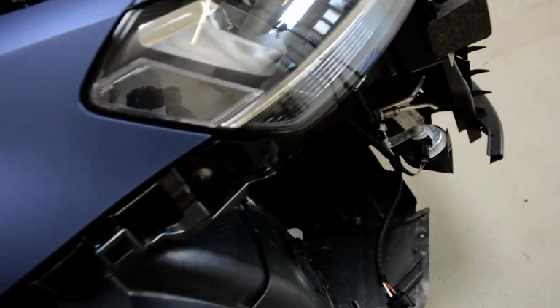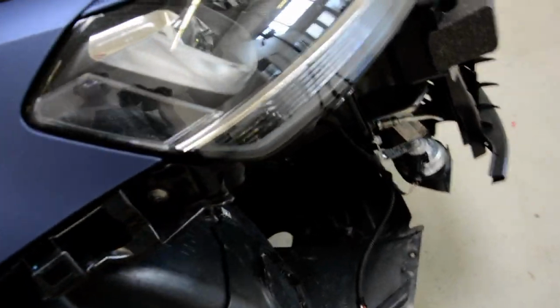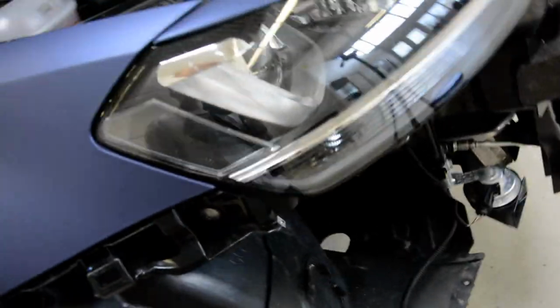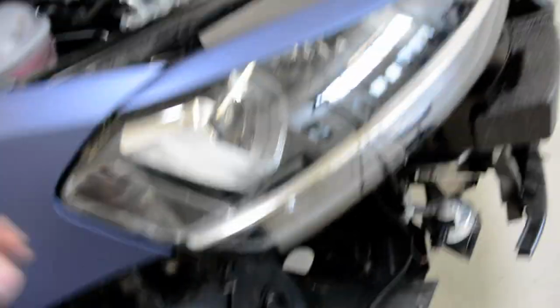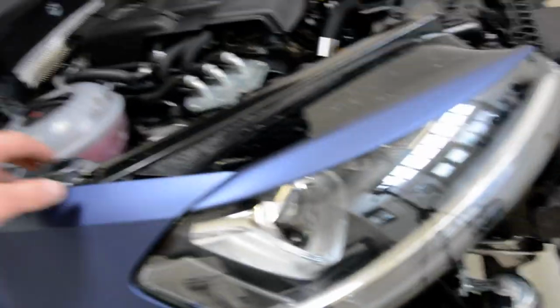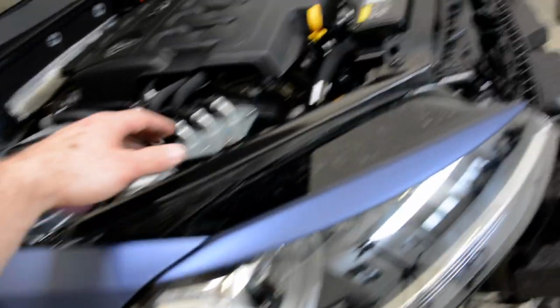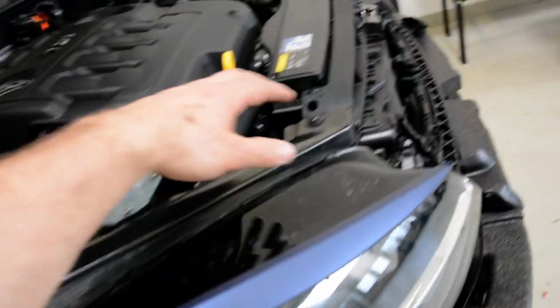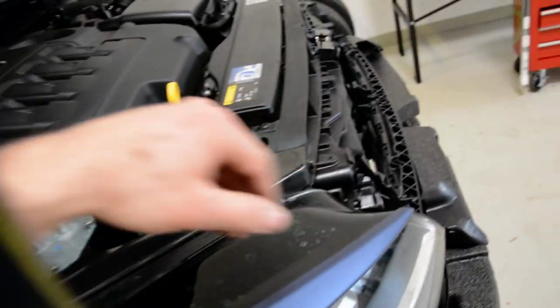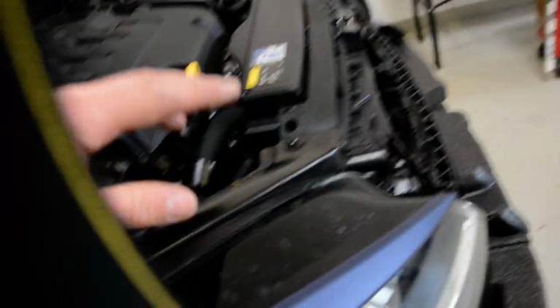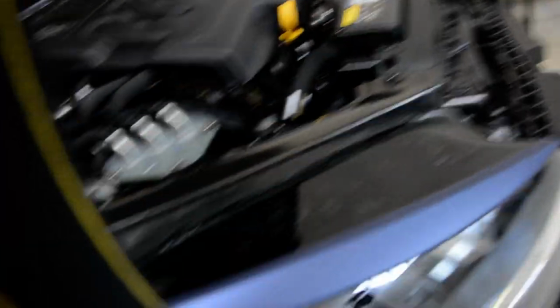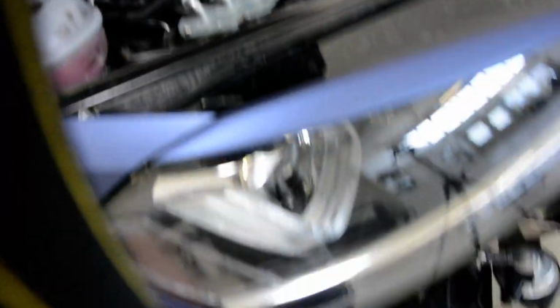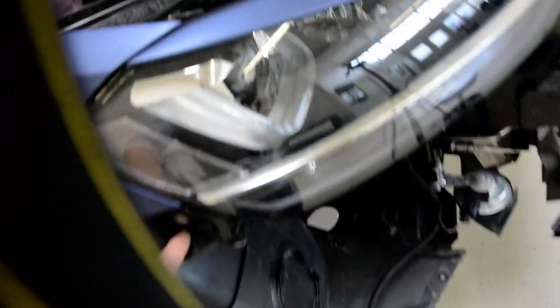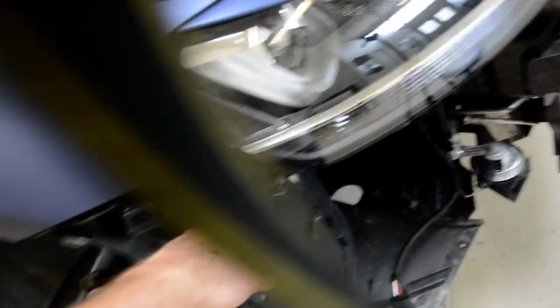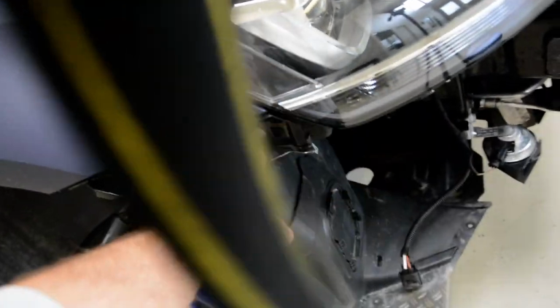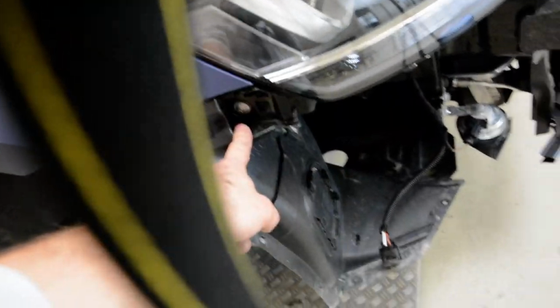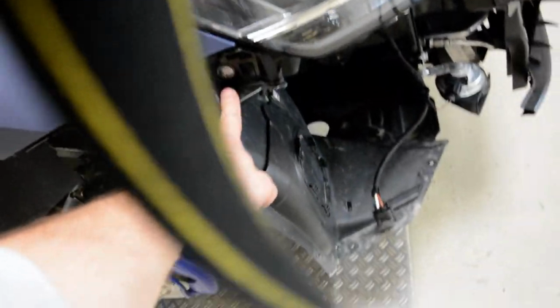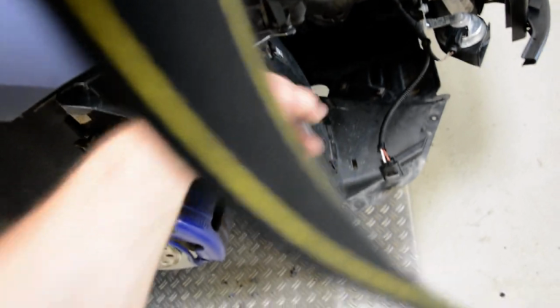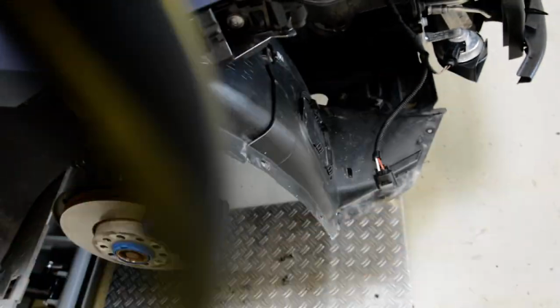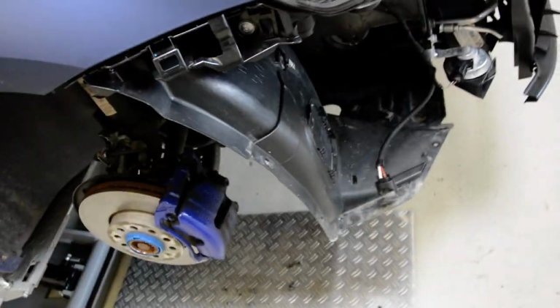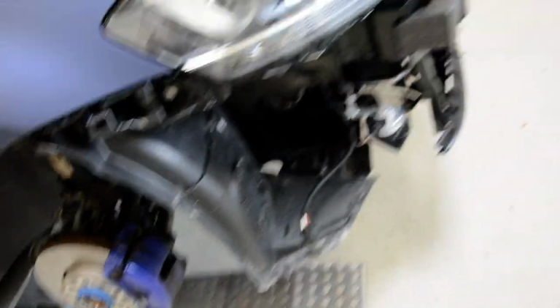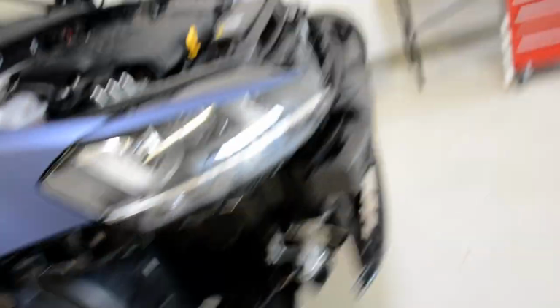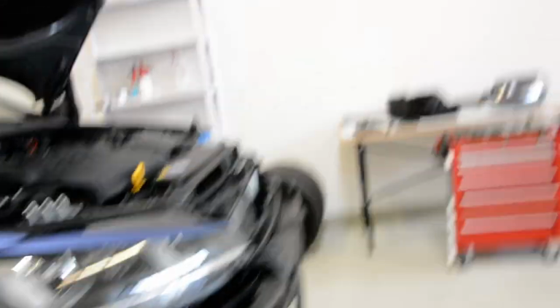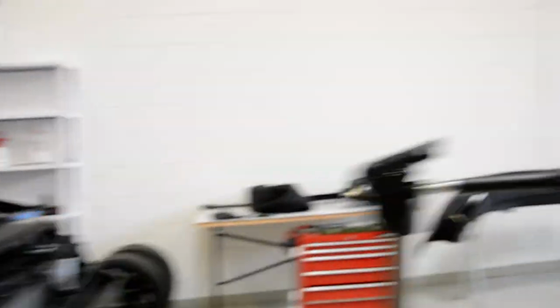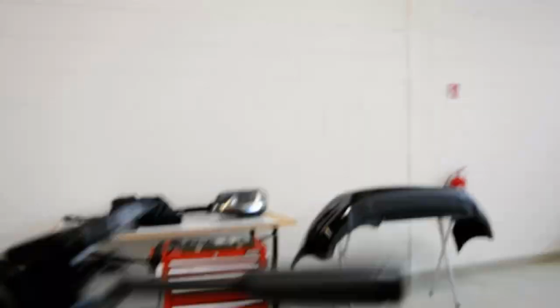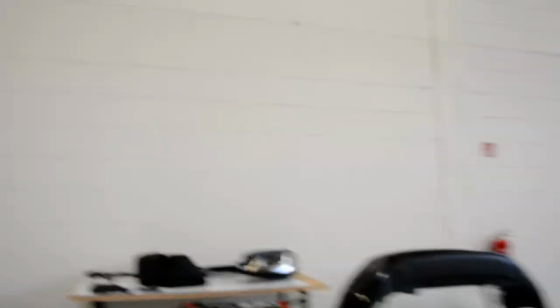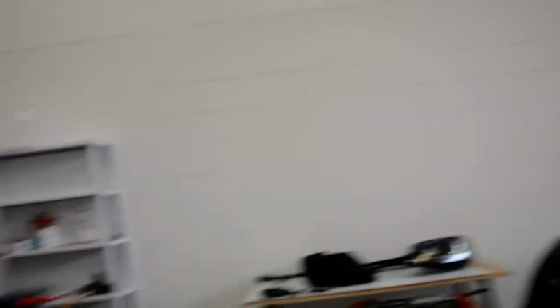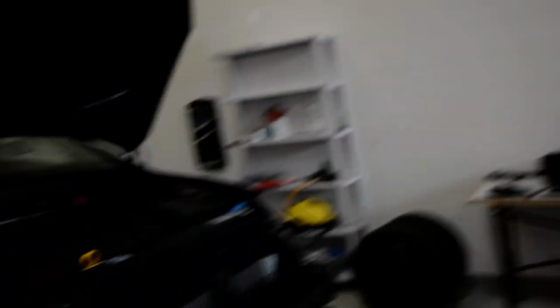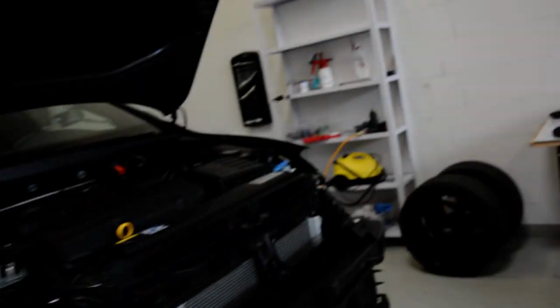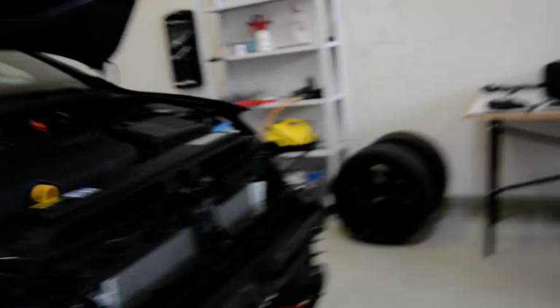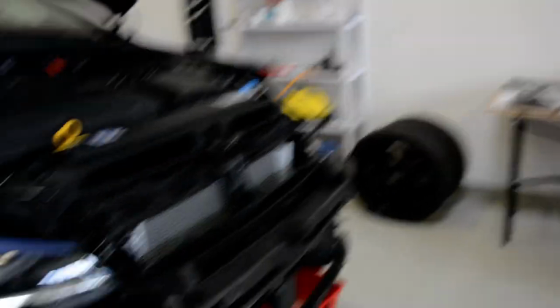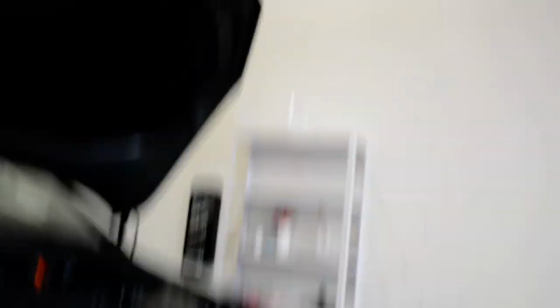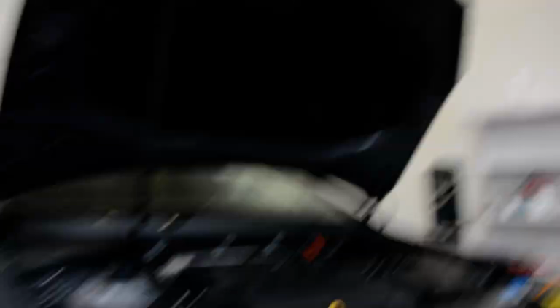You can remove all the other screws, but just this one stays like this — and you need to remove the bumper.